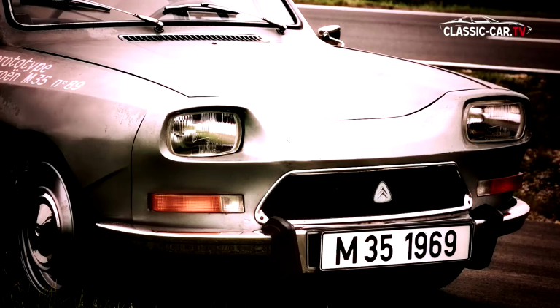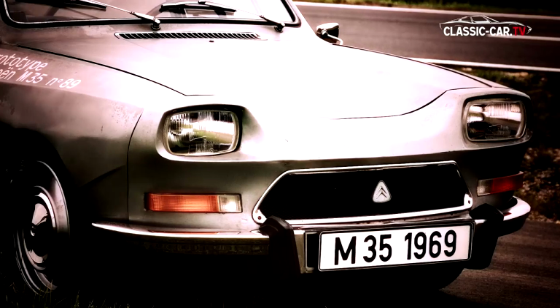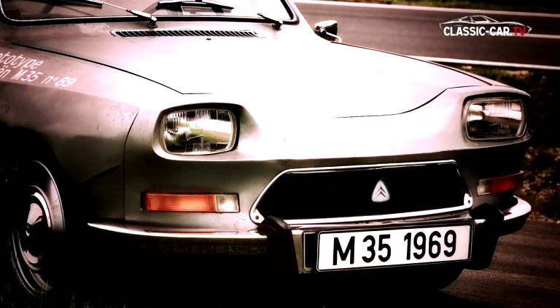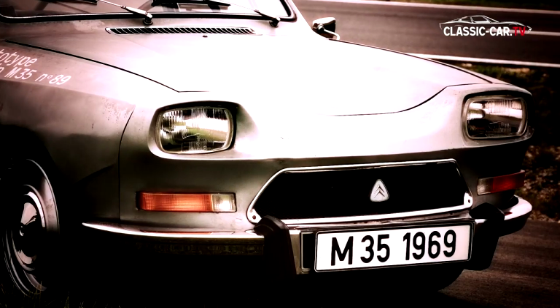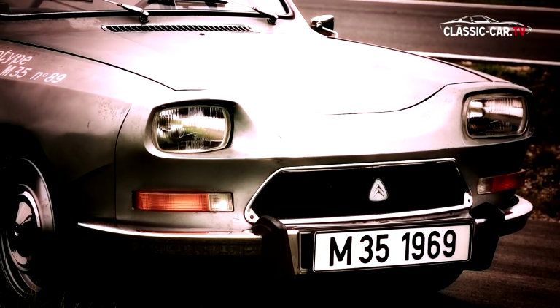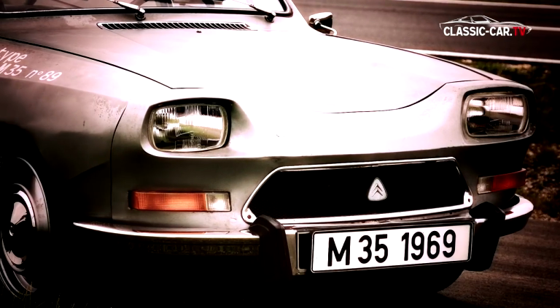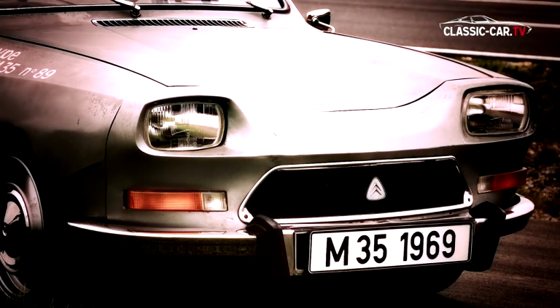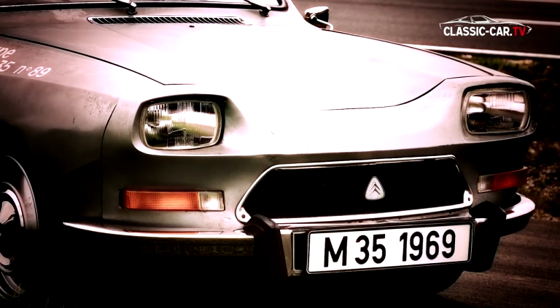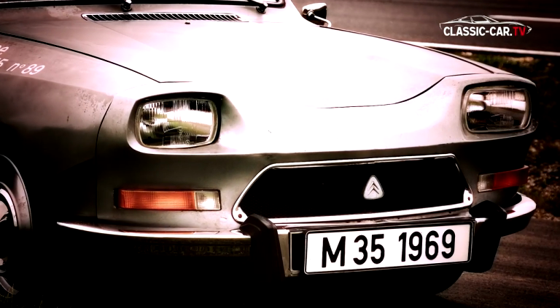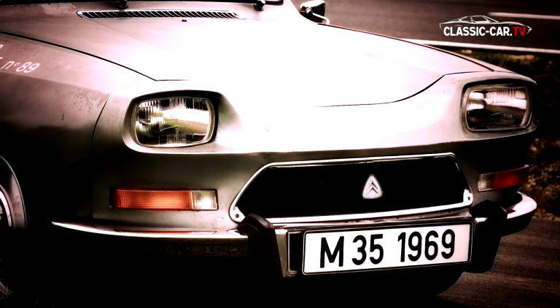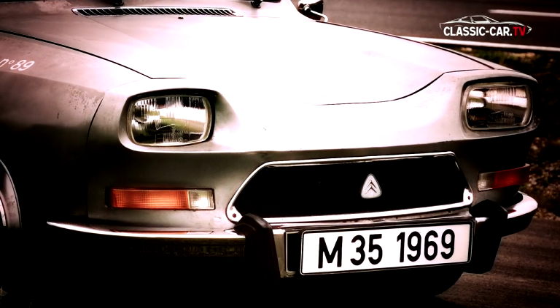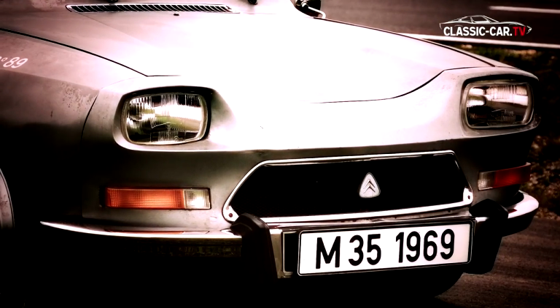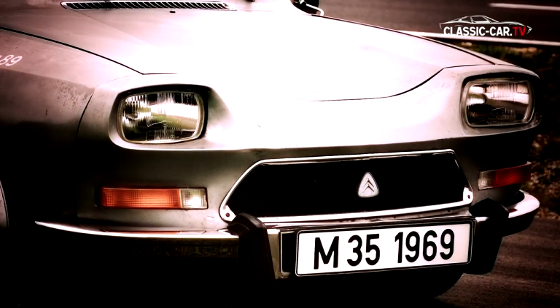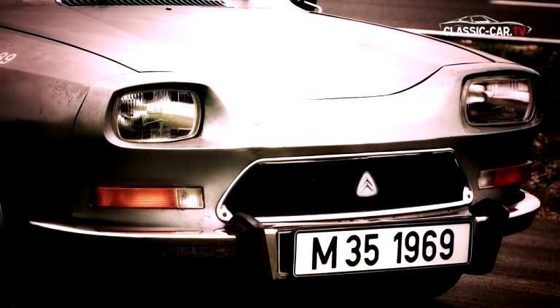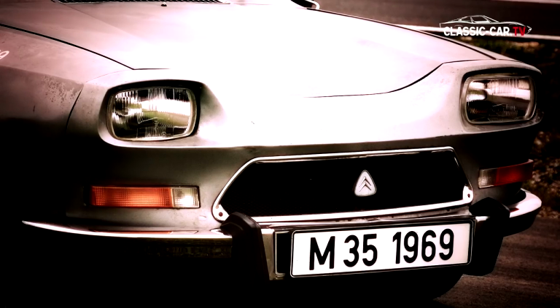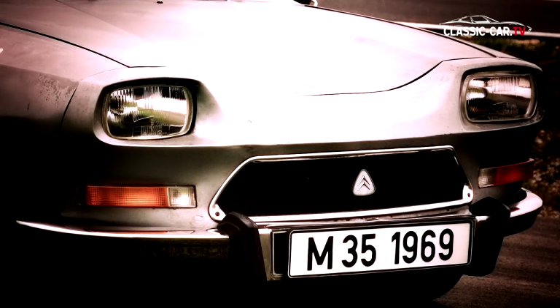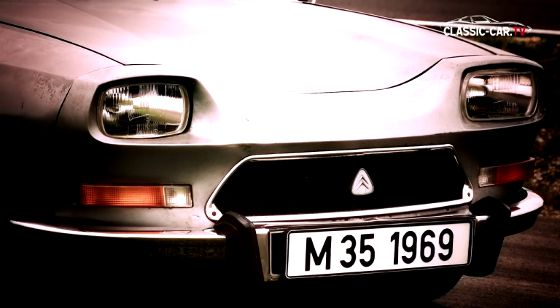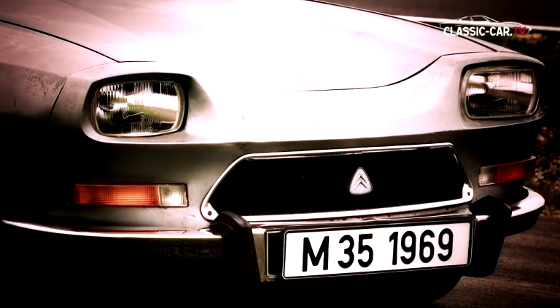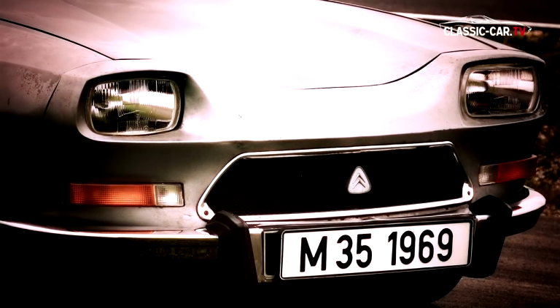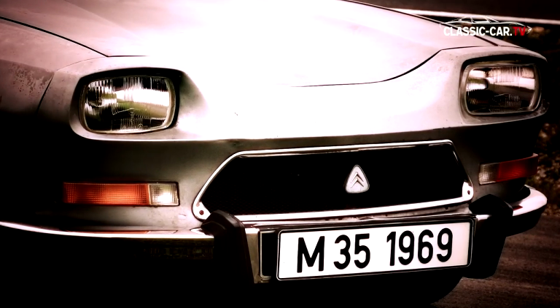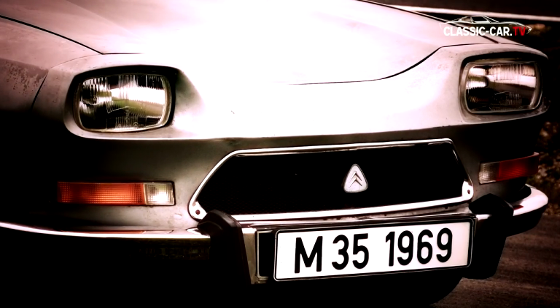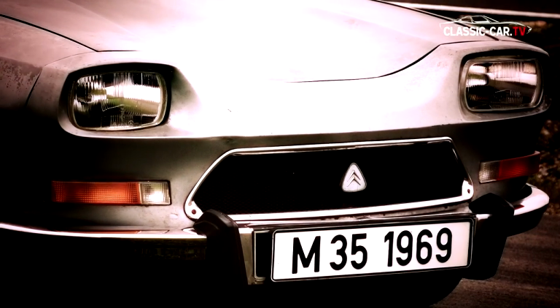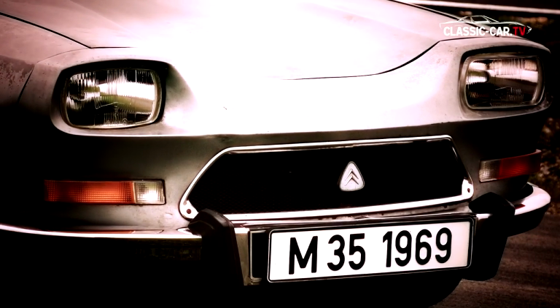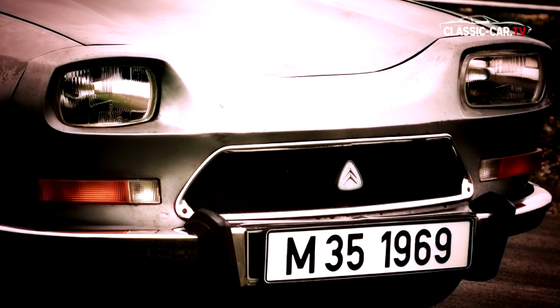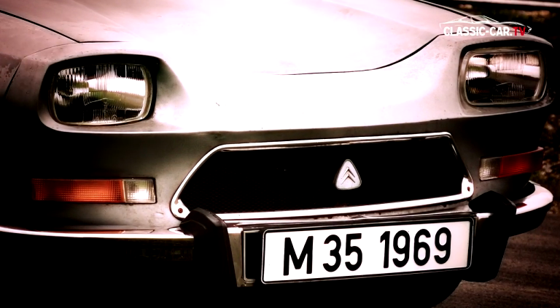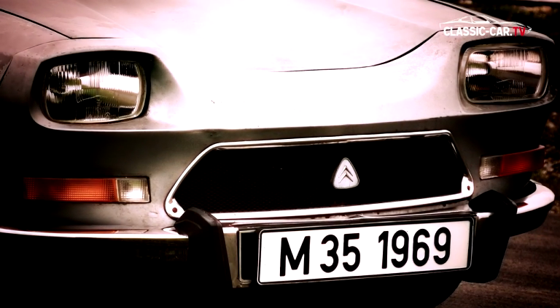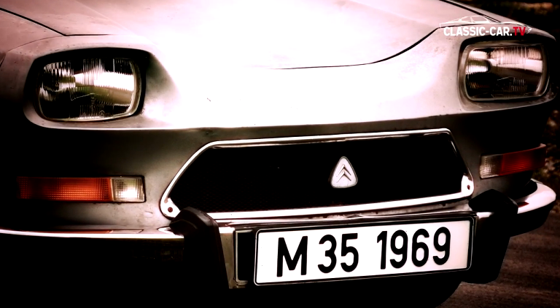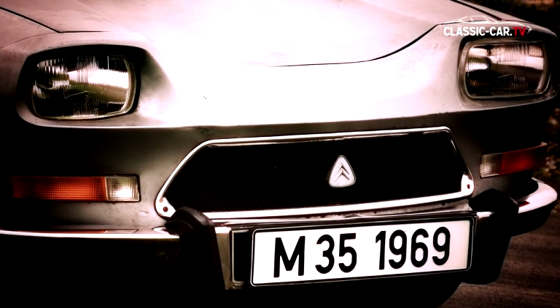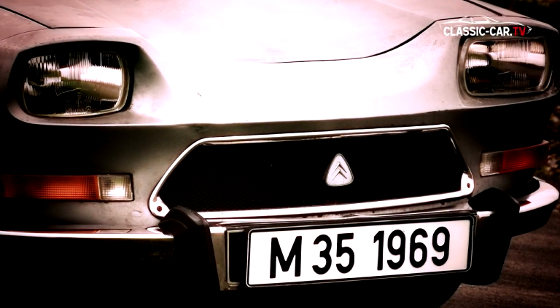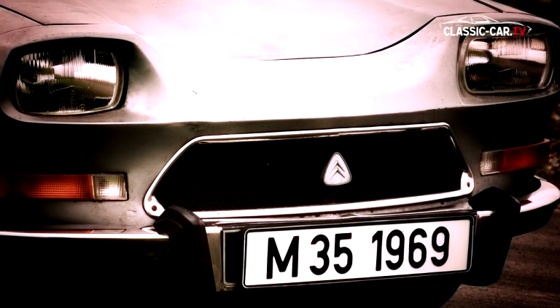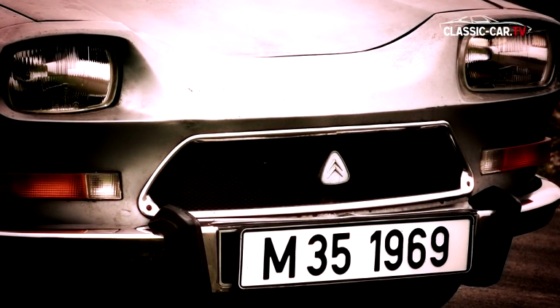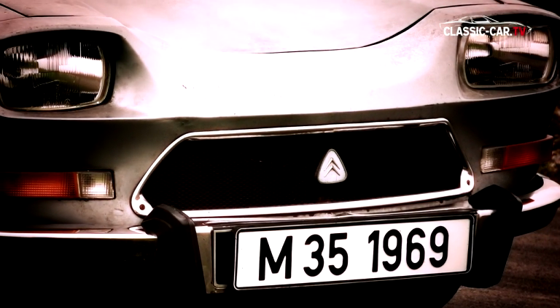Particularly striking is the alternative front. The black radio grille has a modified Chevron logo.